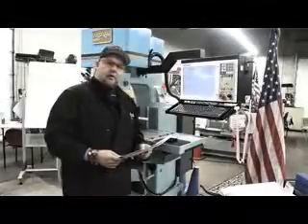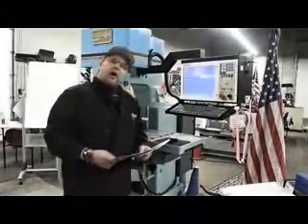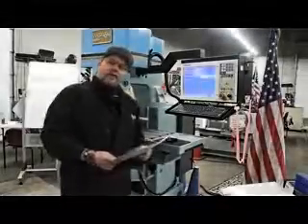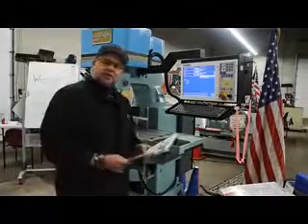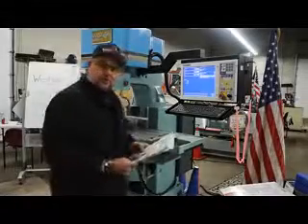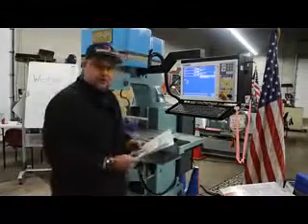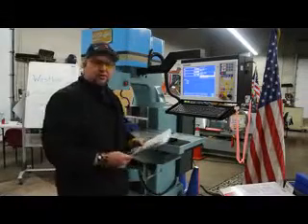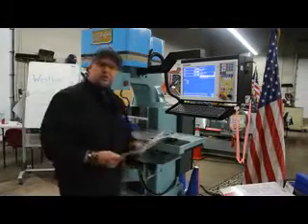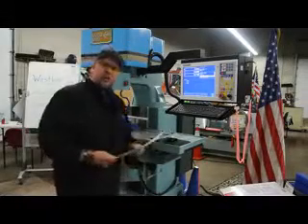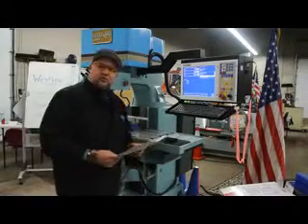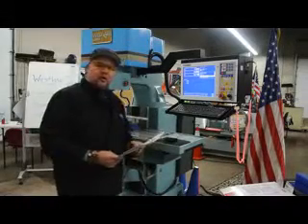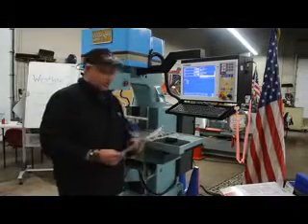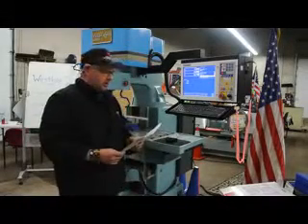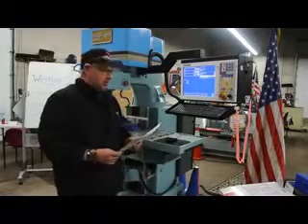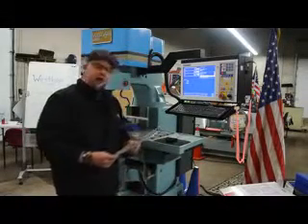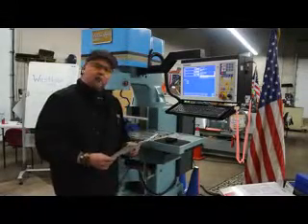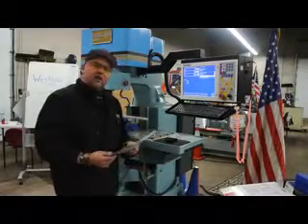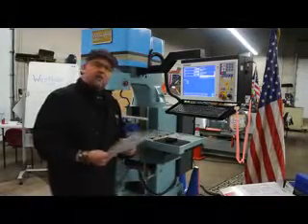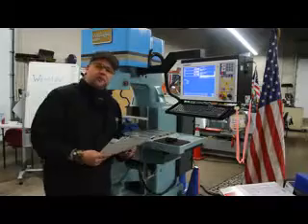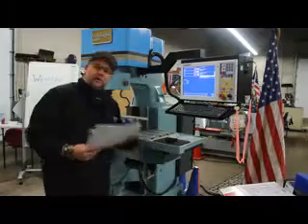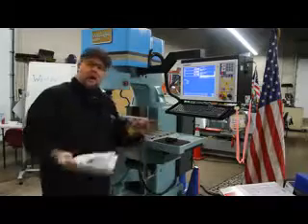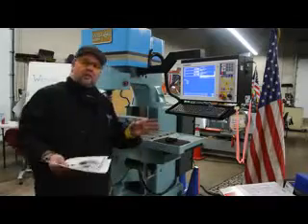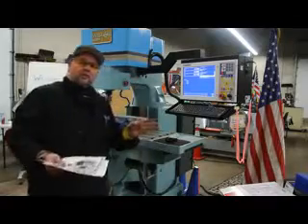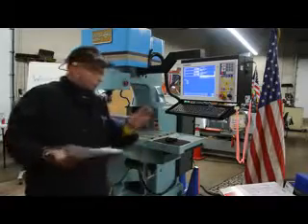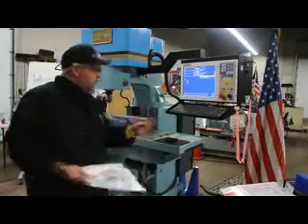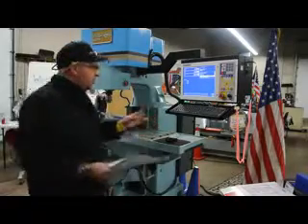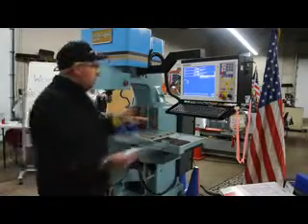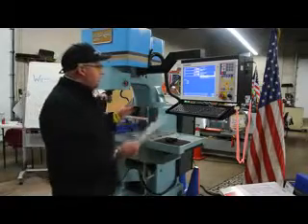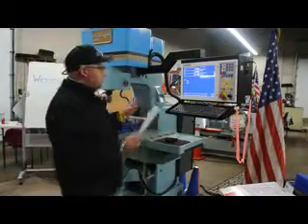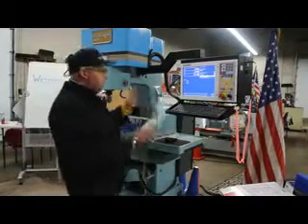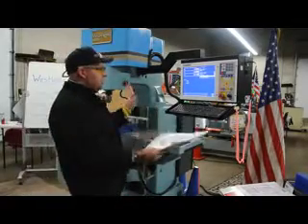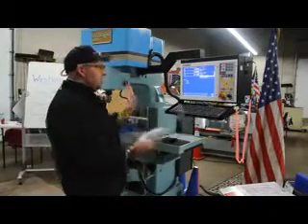Hi, this is Bill with Machinery Consultants. We're out in Salt Lake City, Utah. We'd like to thank you for your time to preview this lovely machine.